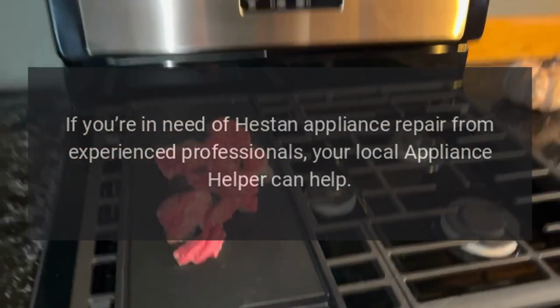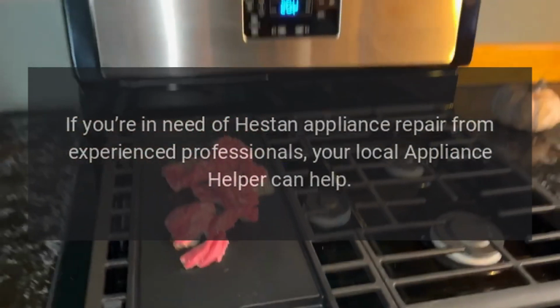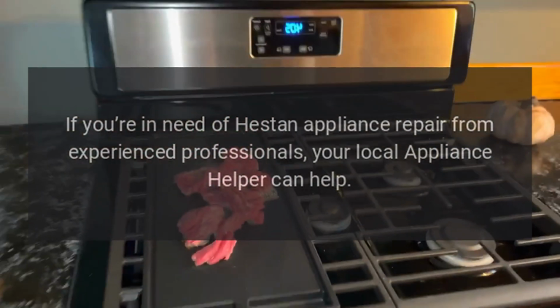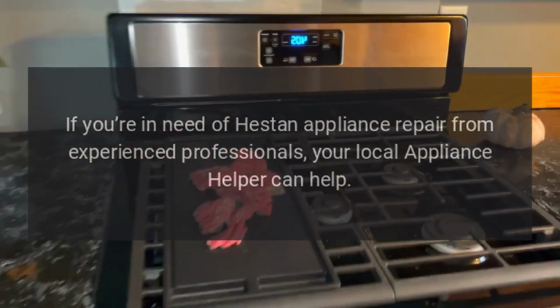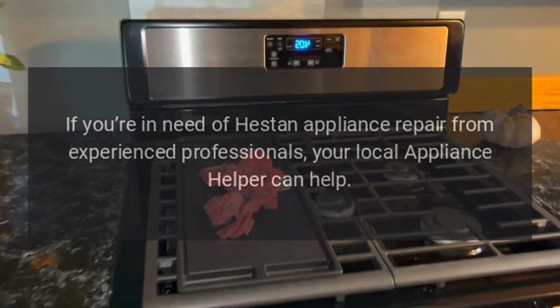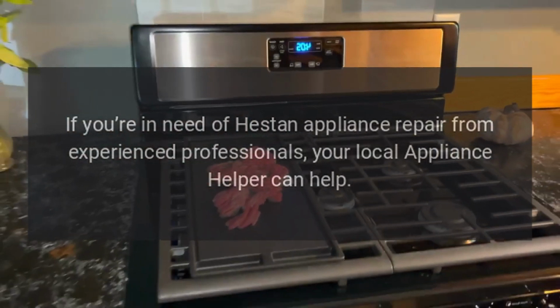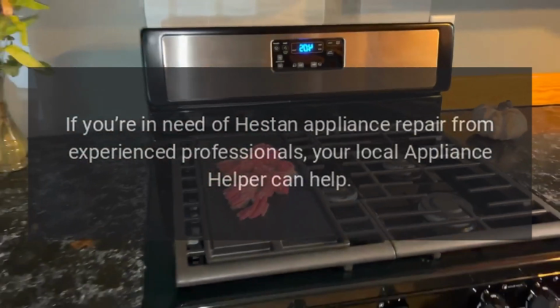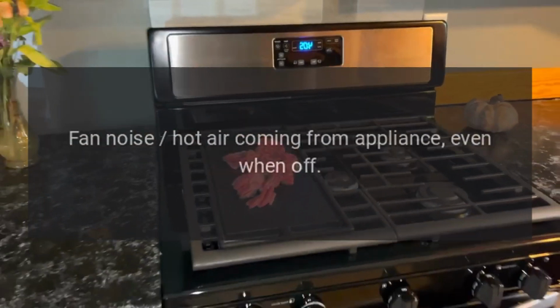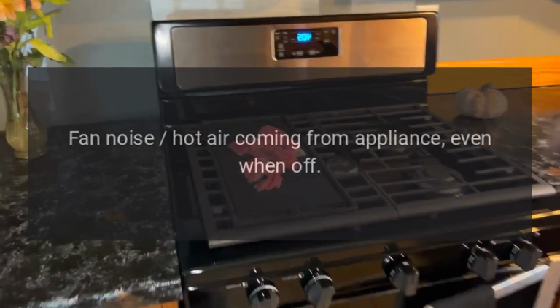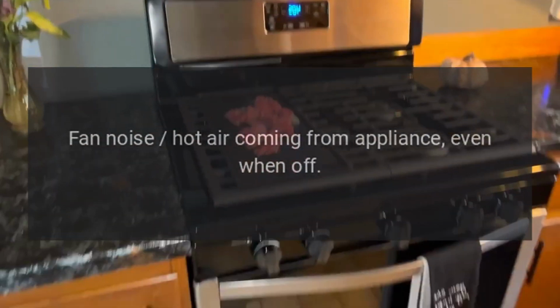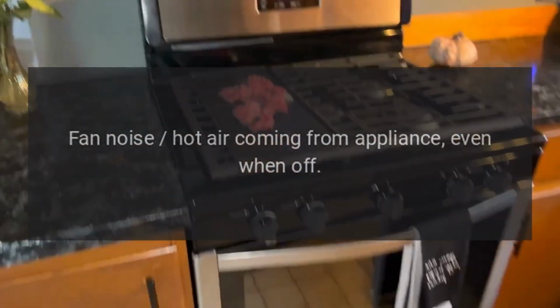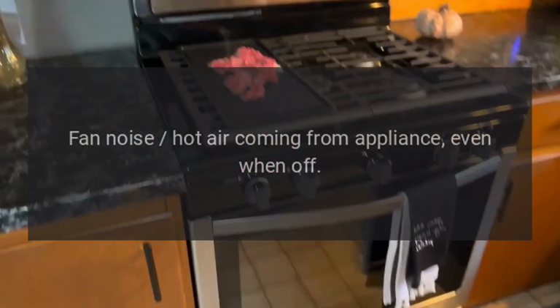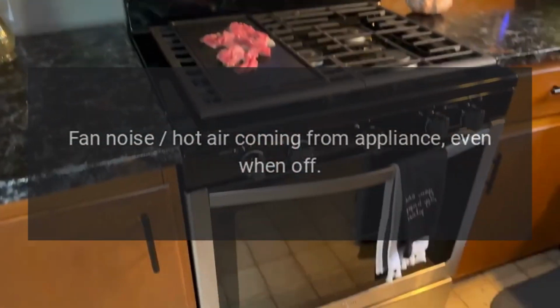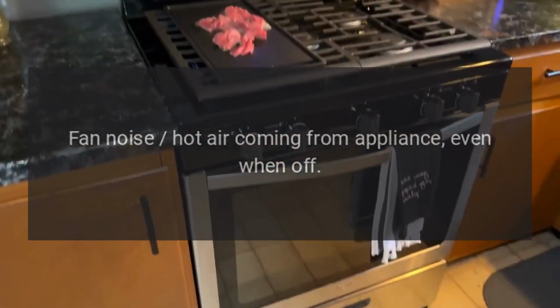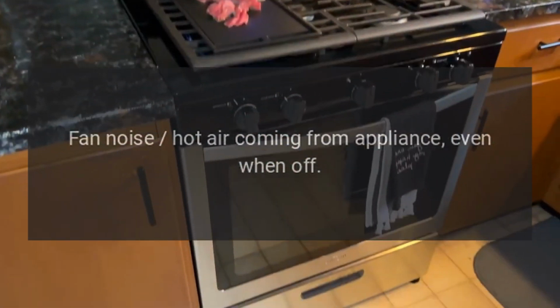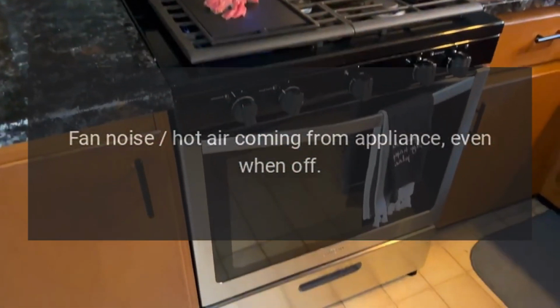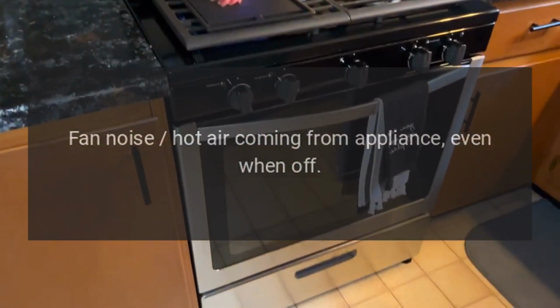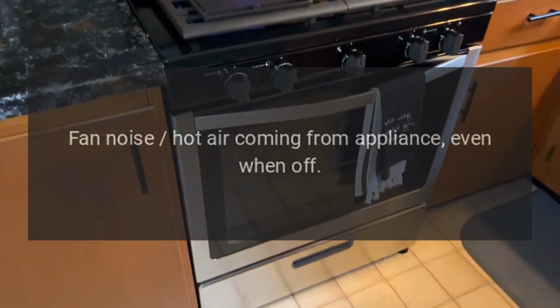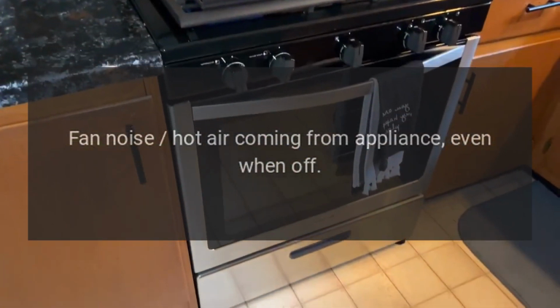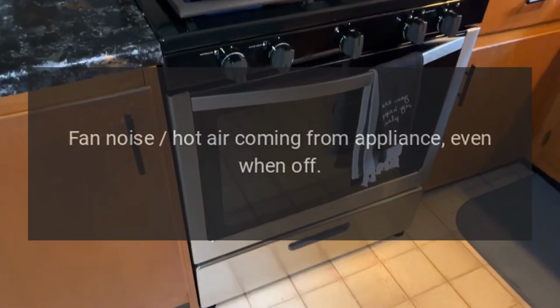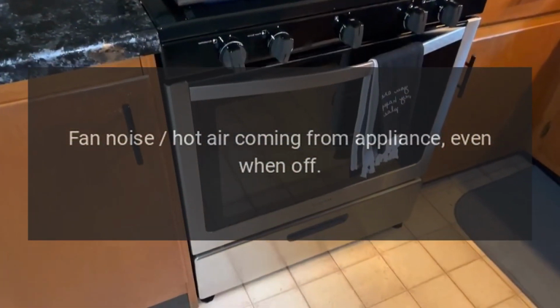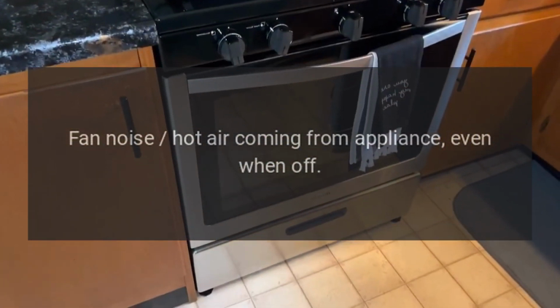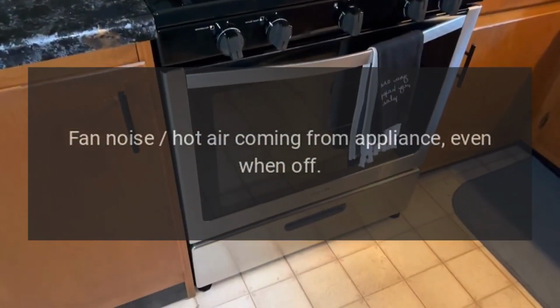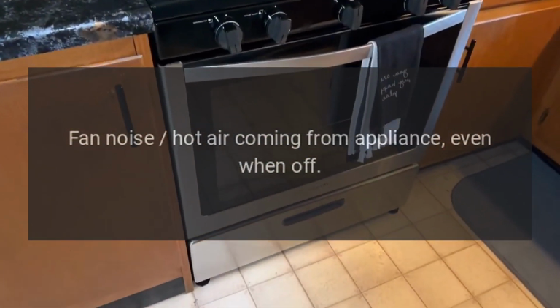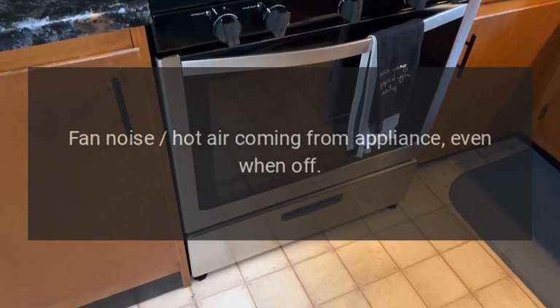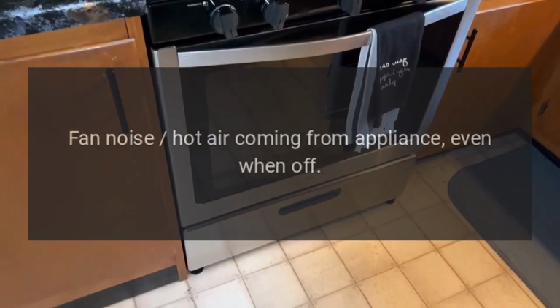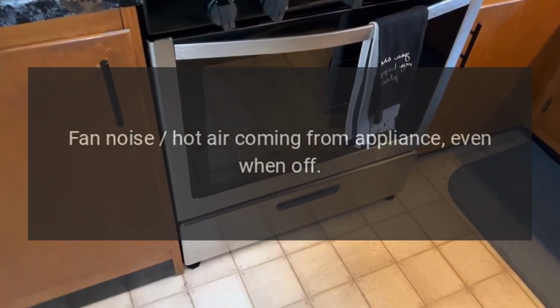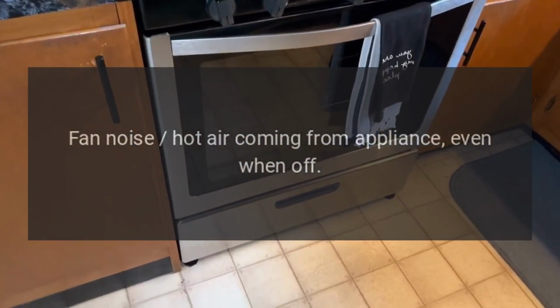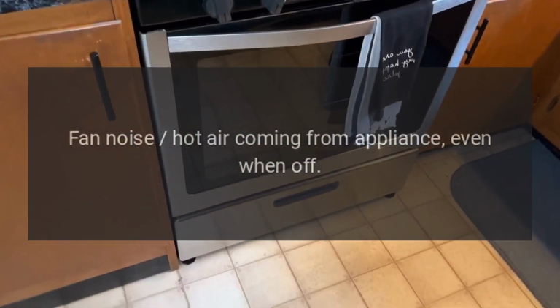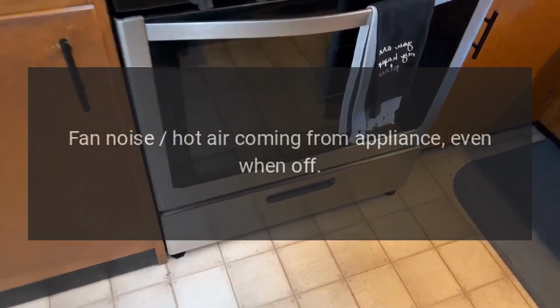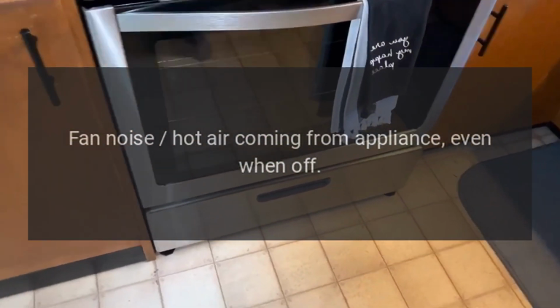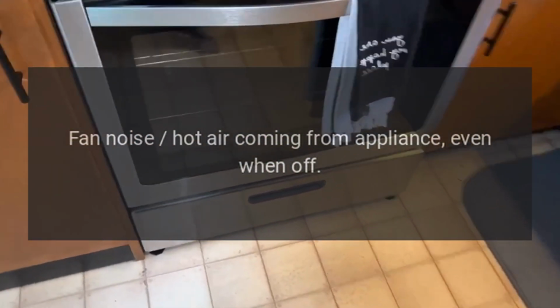Fan noise, hot air coming from appliance, or the appliance went off — these are symptoms our technicians can diagnose and repair.